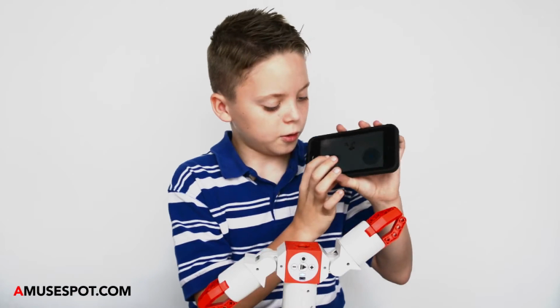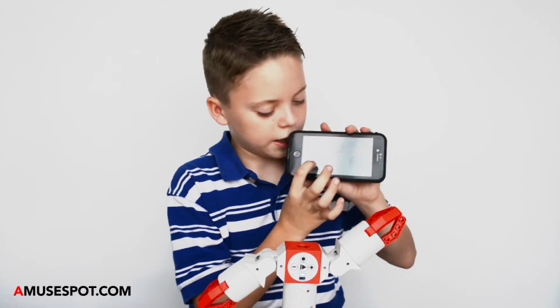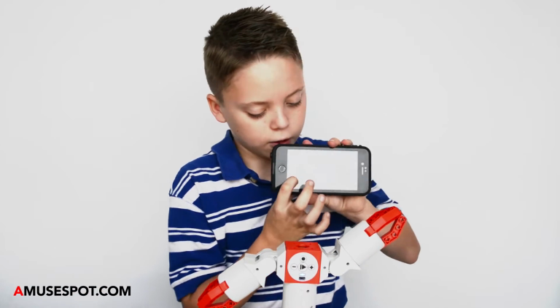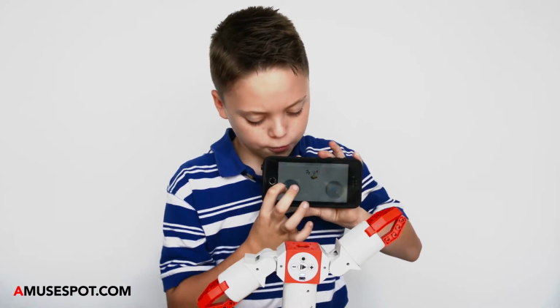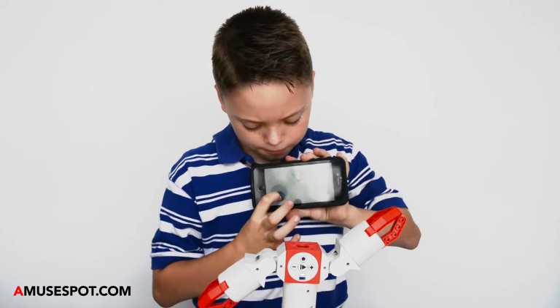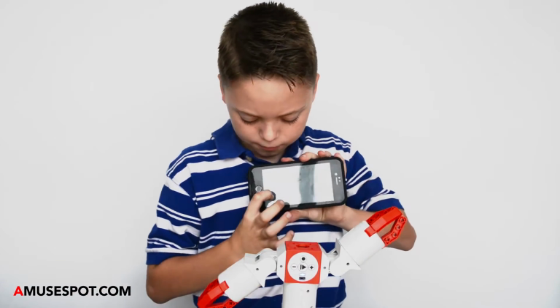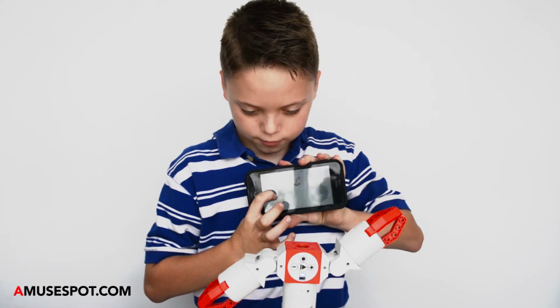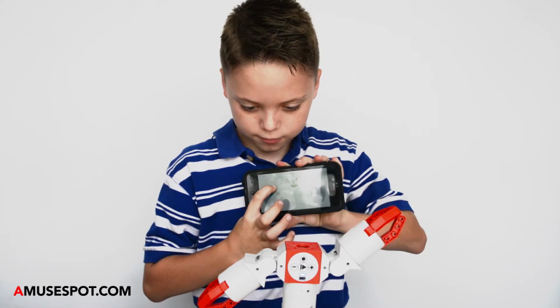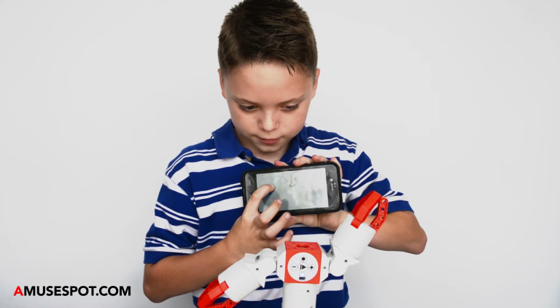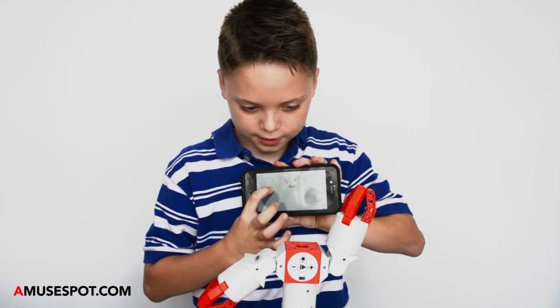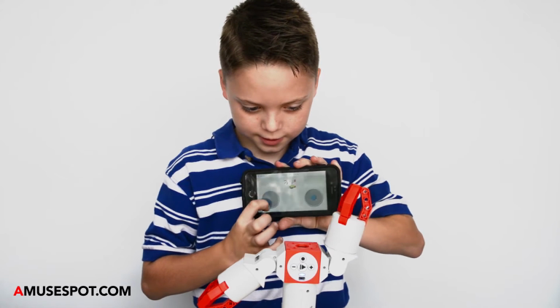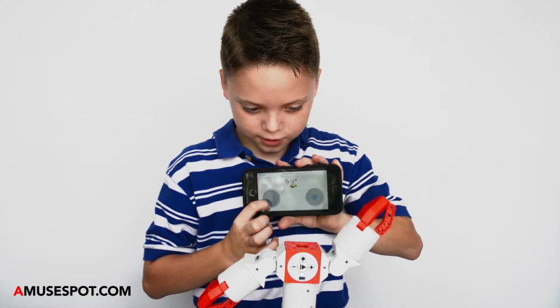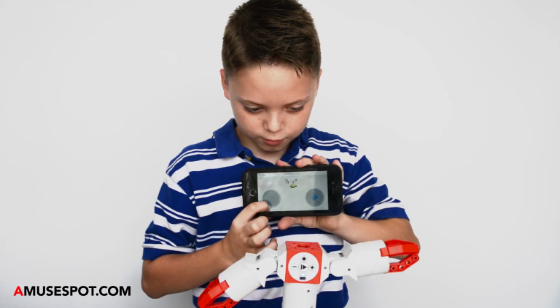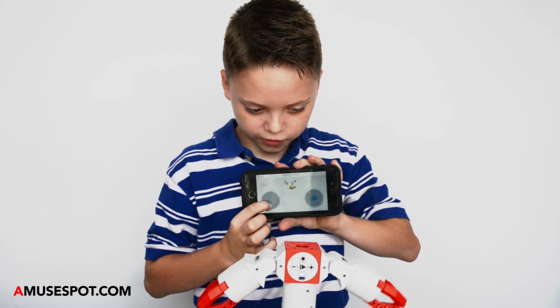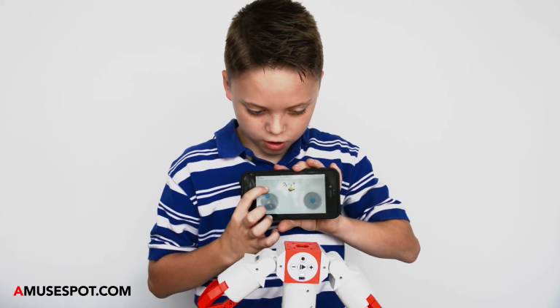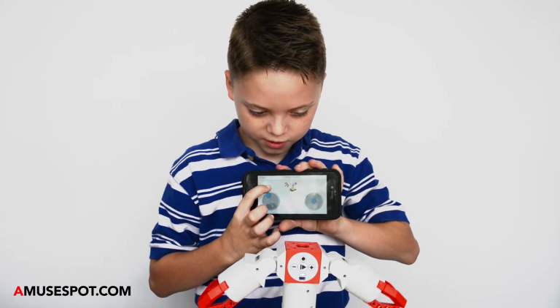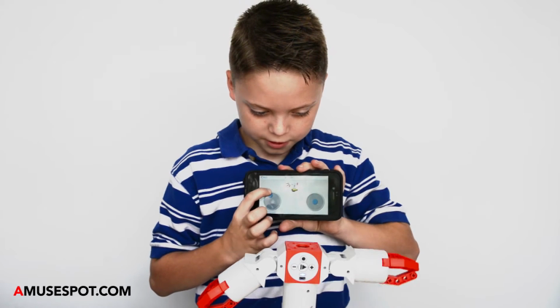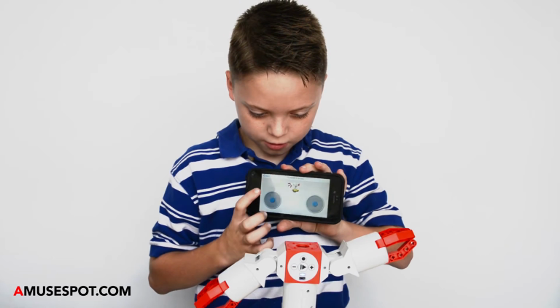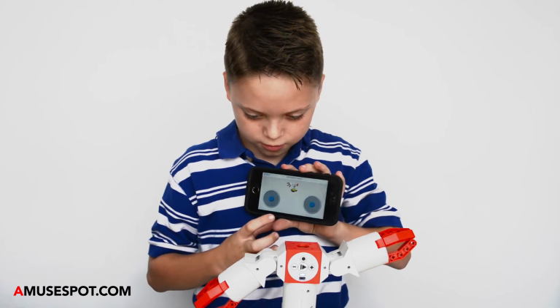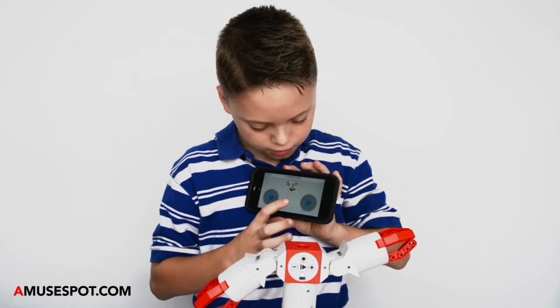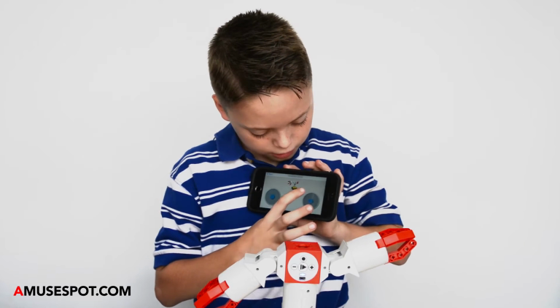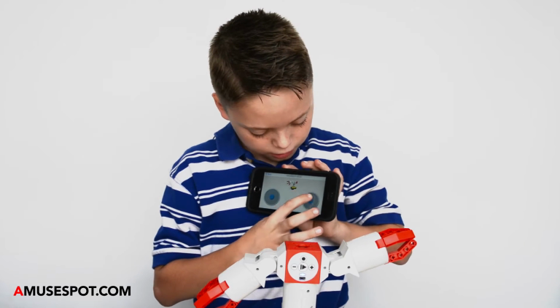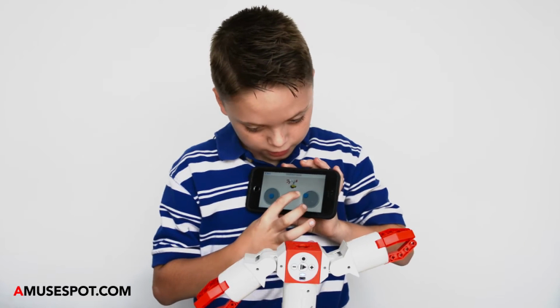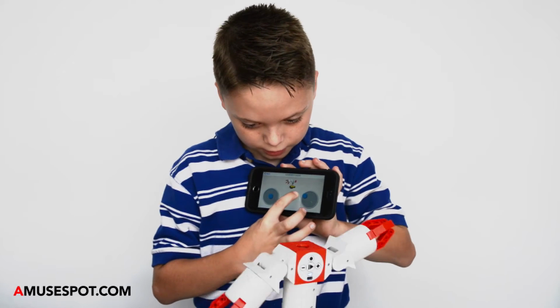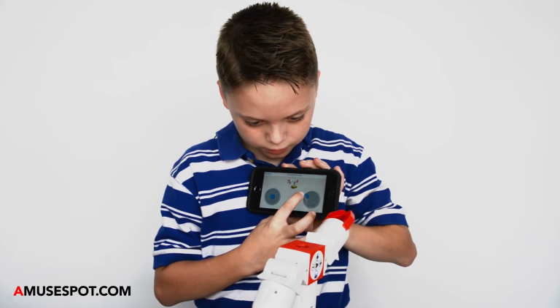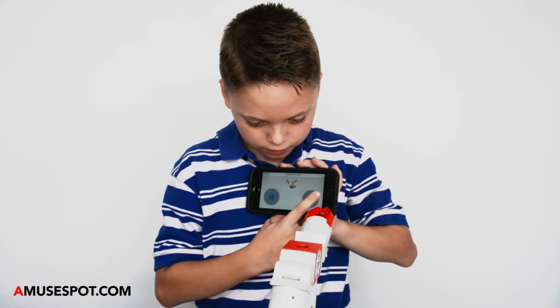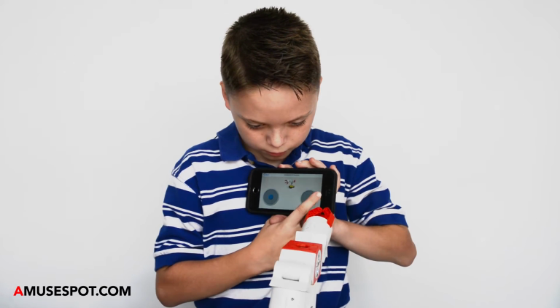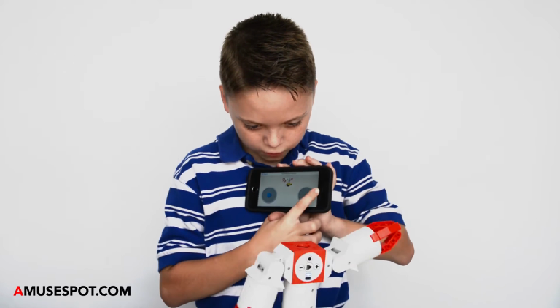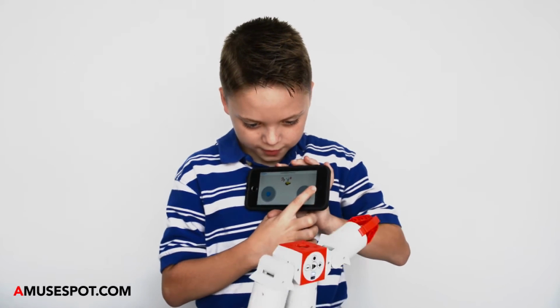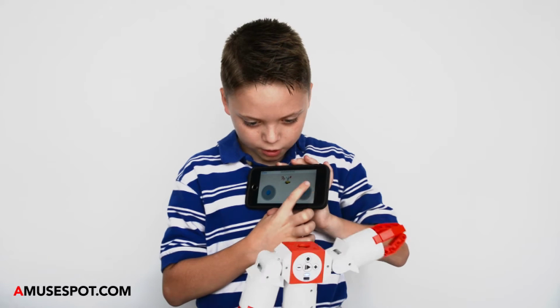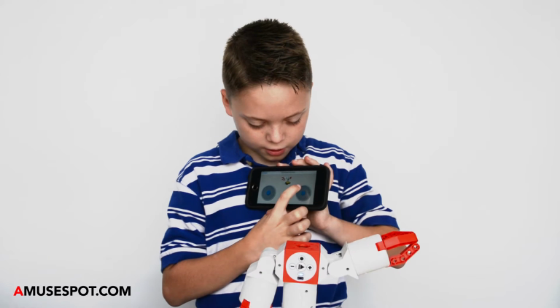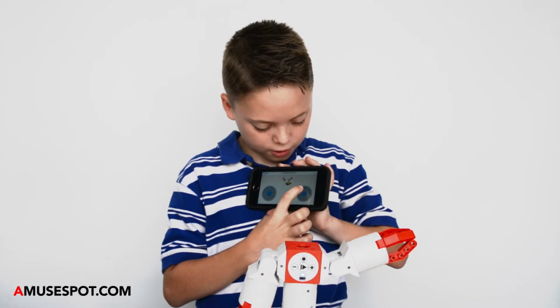On this app you can go like this, you can move the arms up and down, you can move his body around.